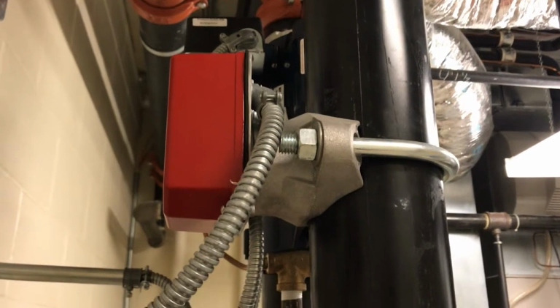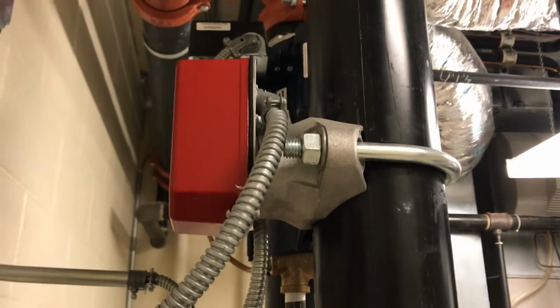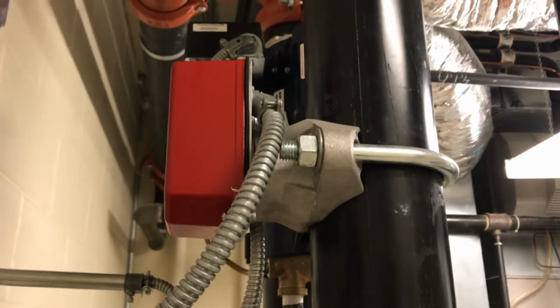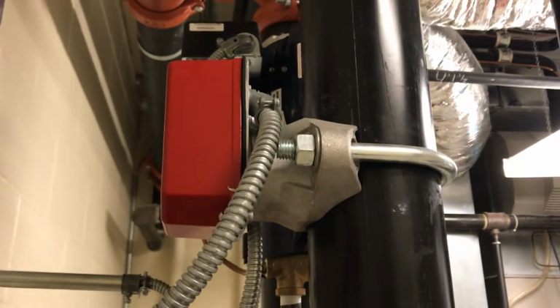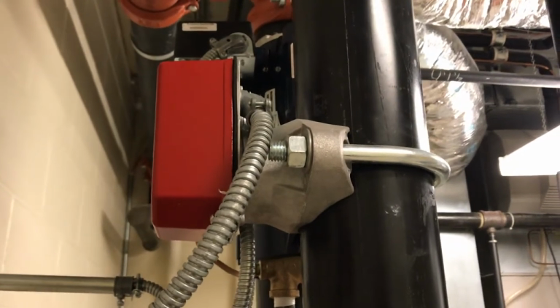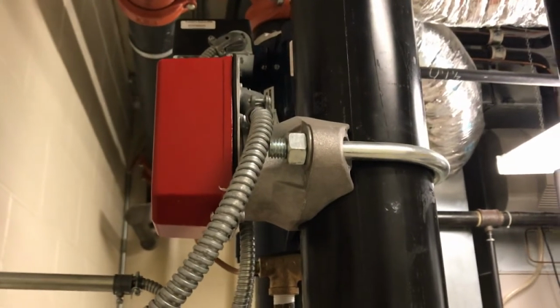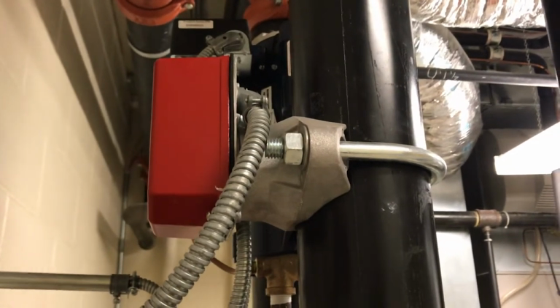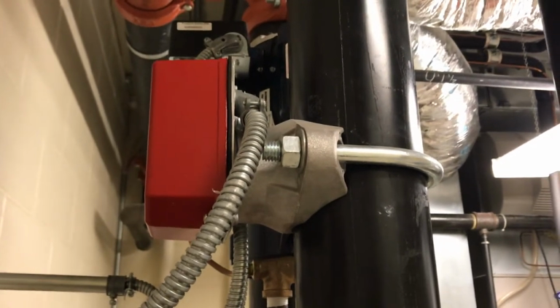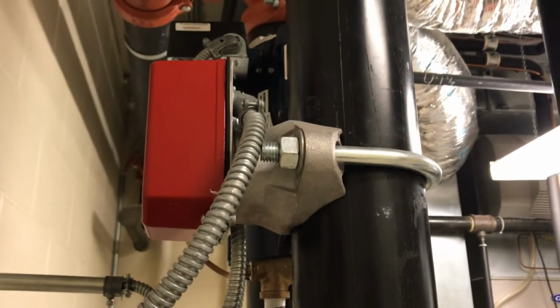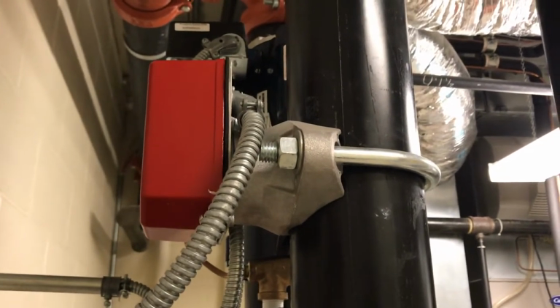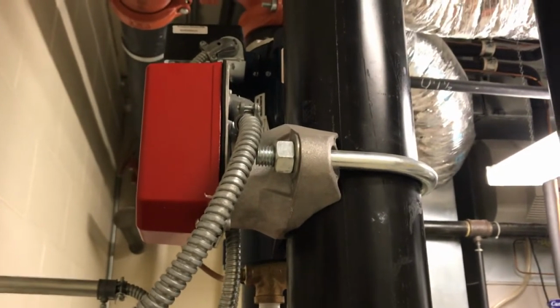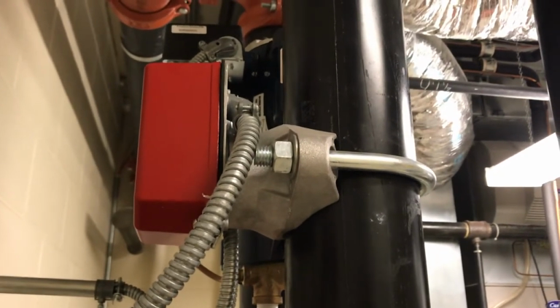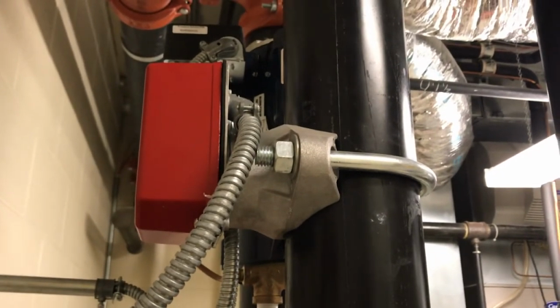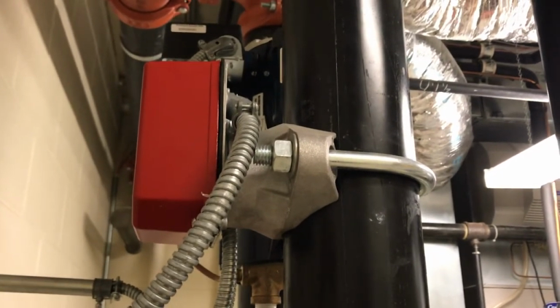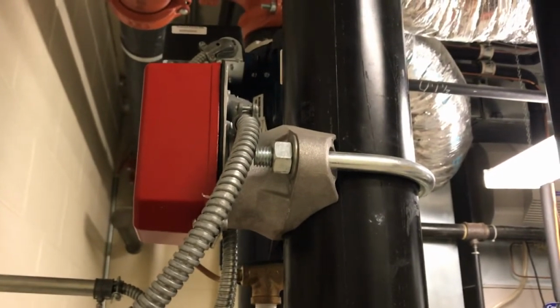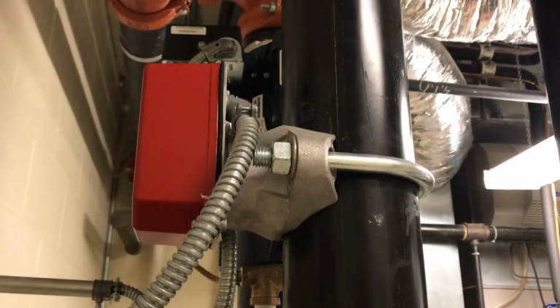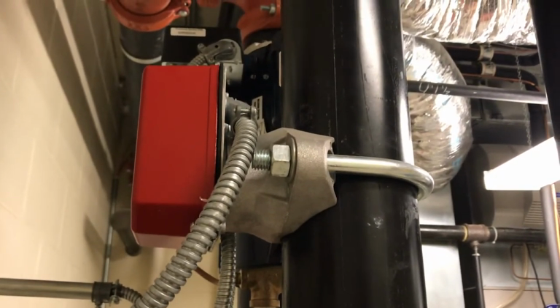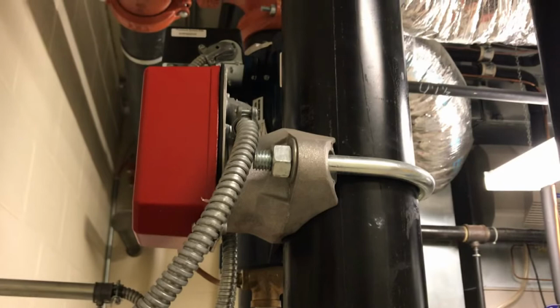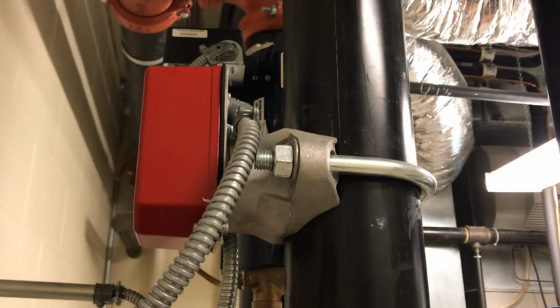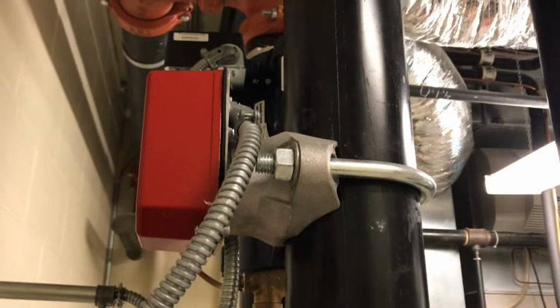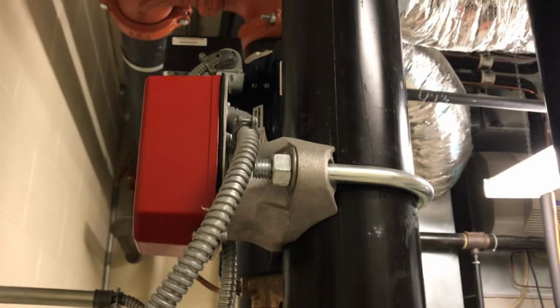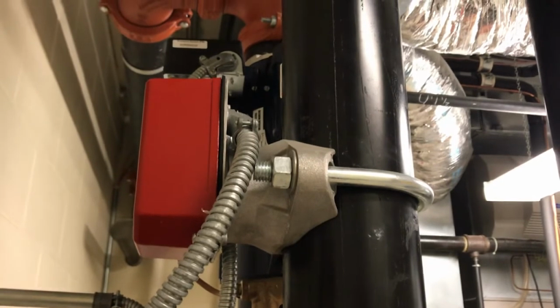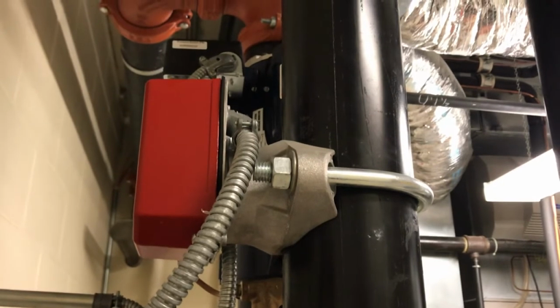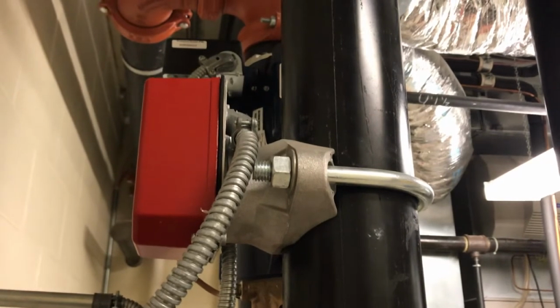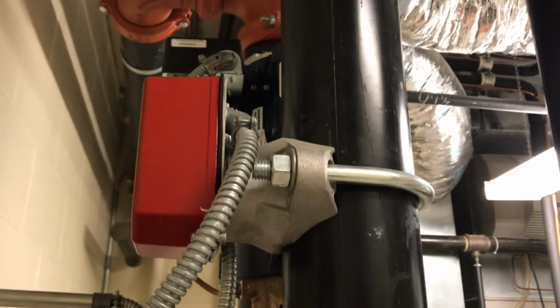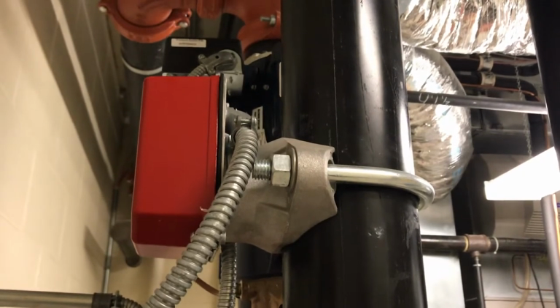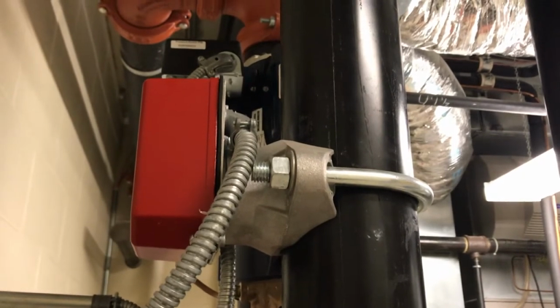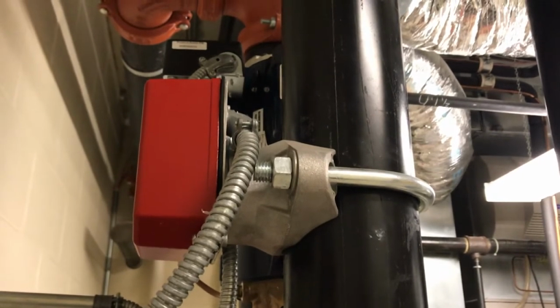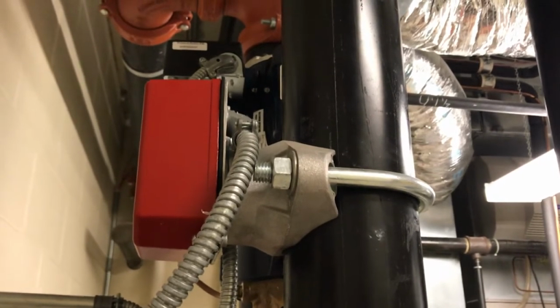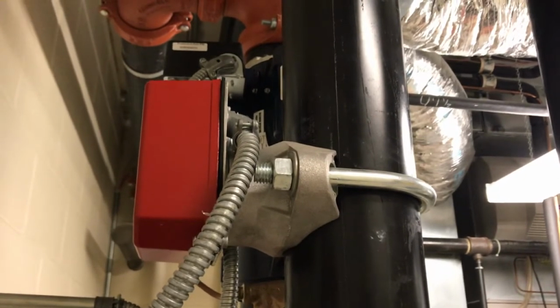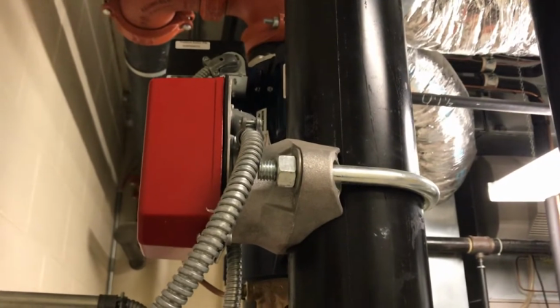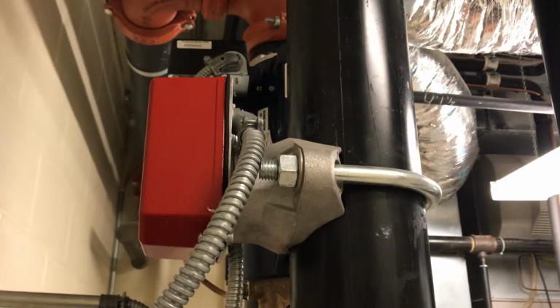Hi, my name is Nick Eshter with Advanced Fire Protection and Safety in McHenry, Illinois. Today we're talking about the concept of a flow switch in a wet pipe fire sprinkler system.